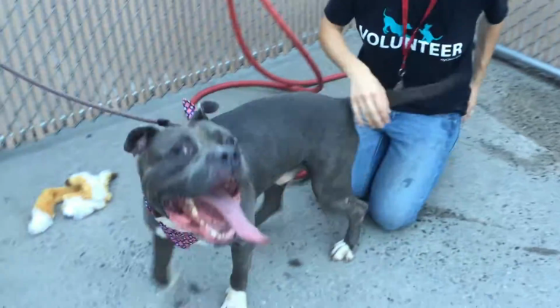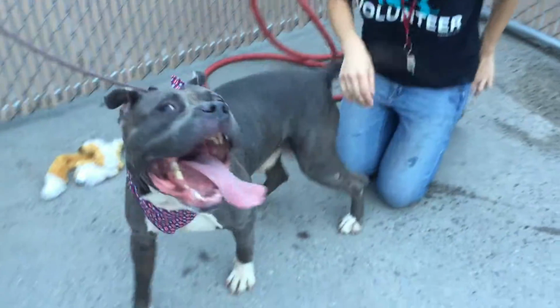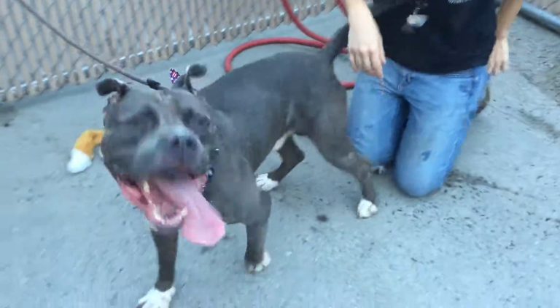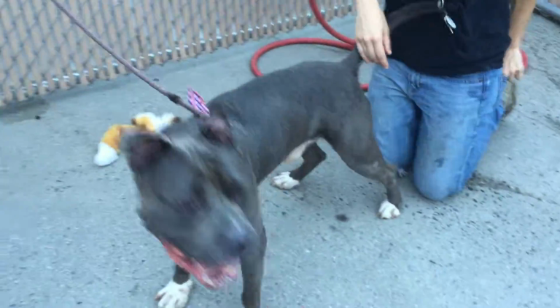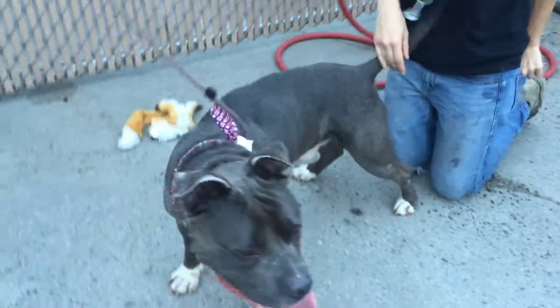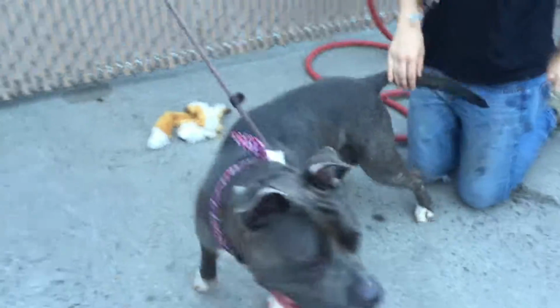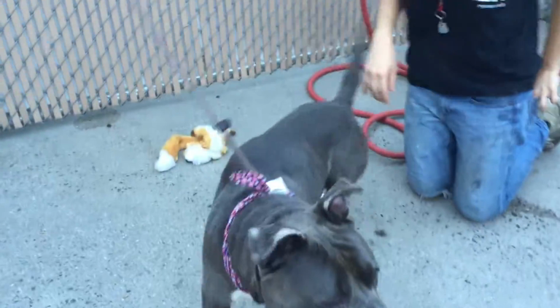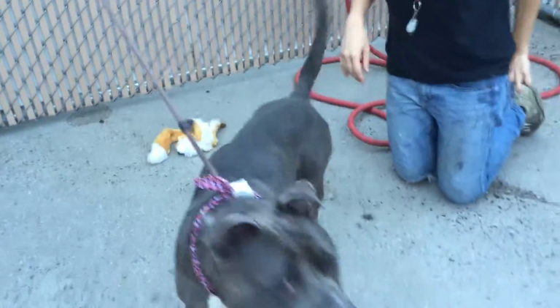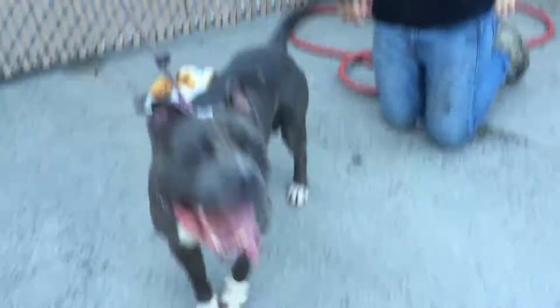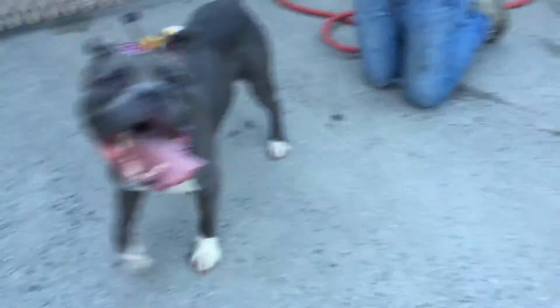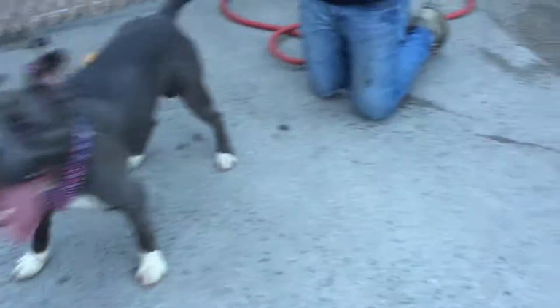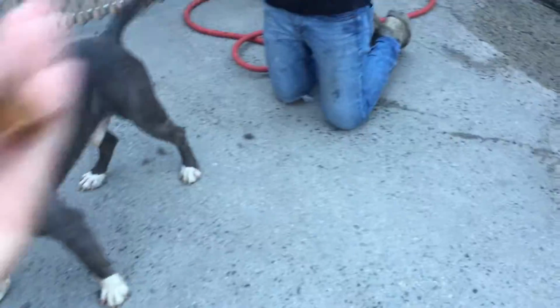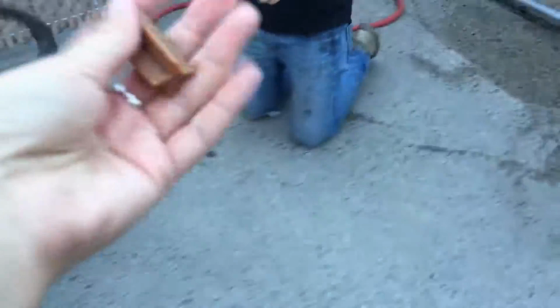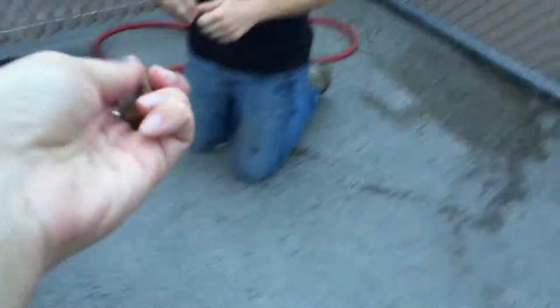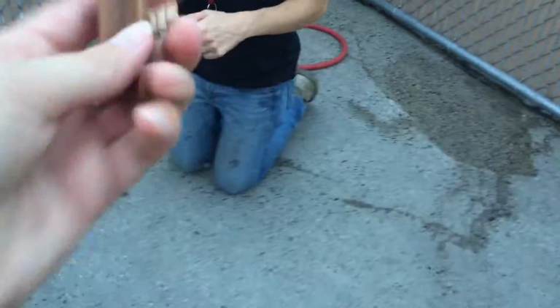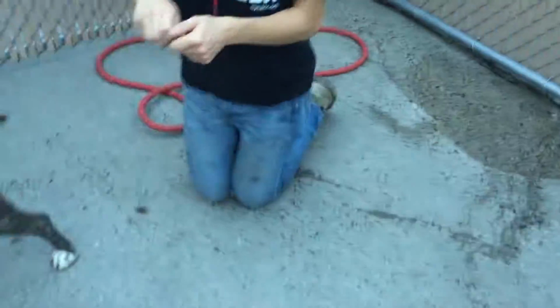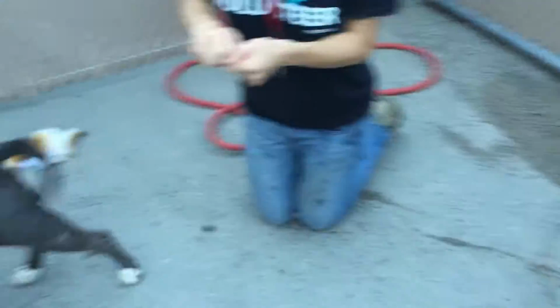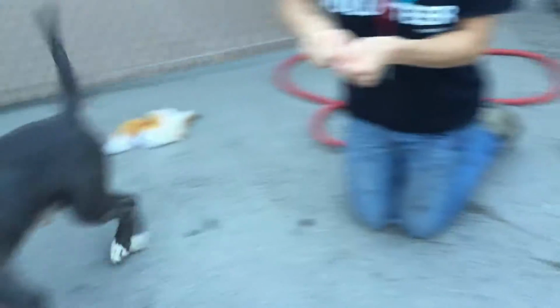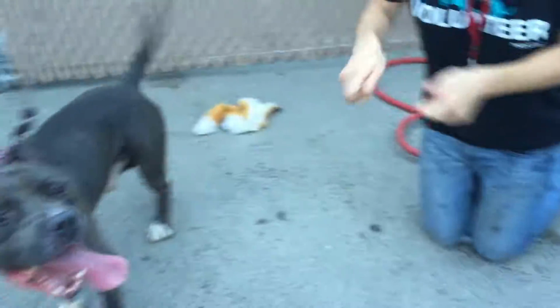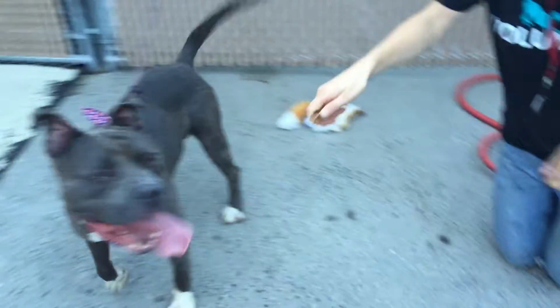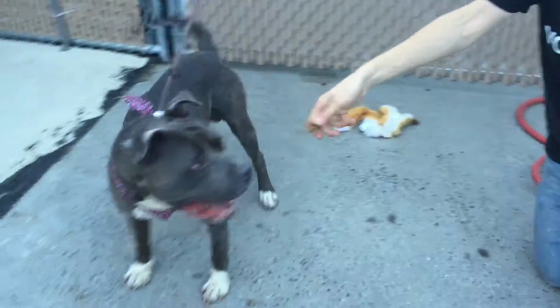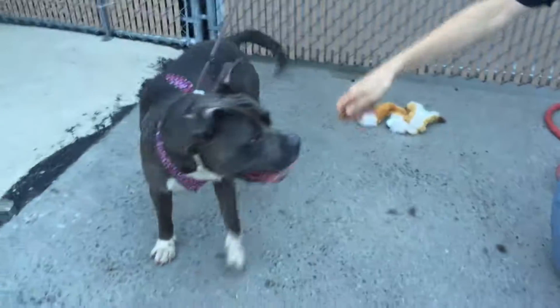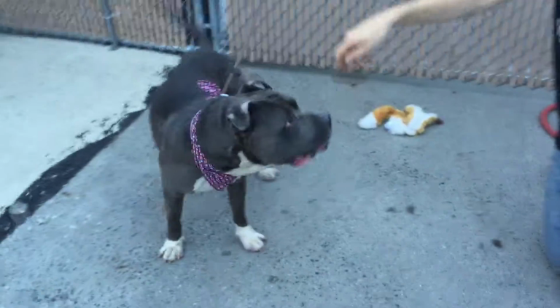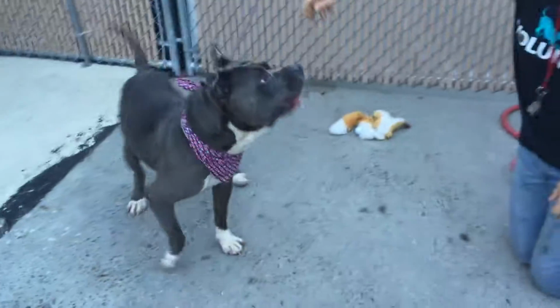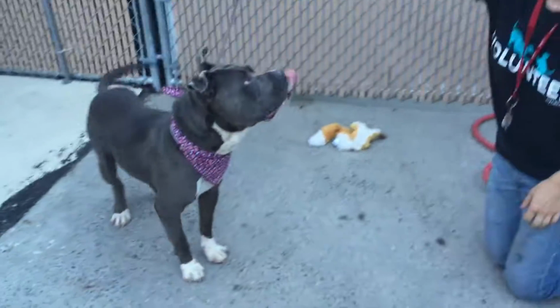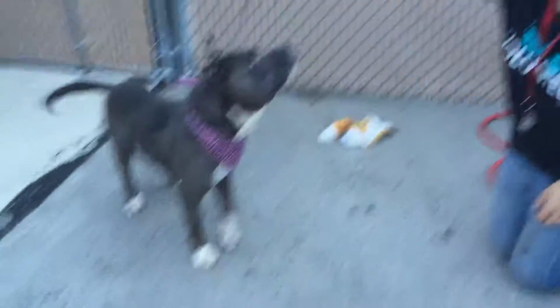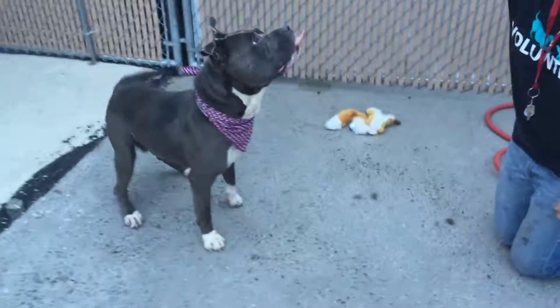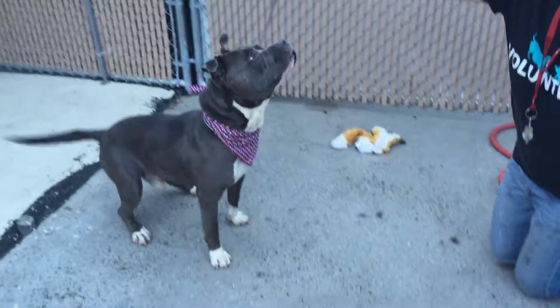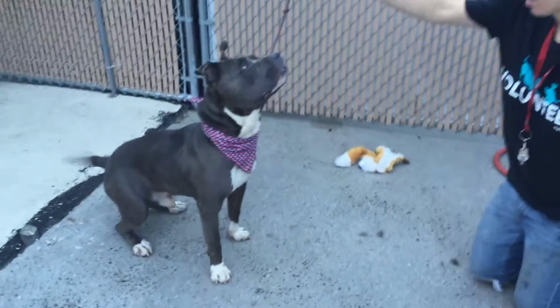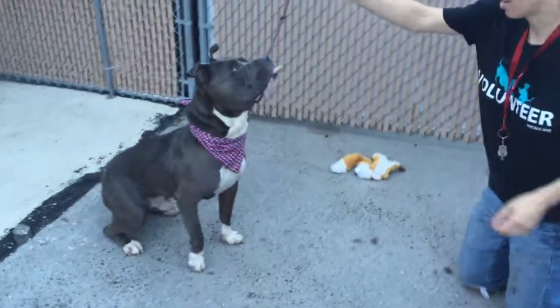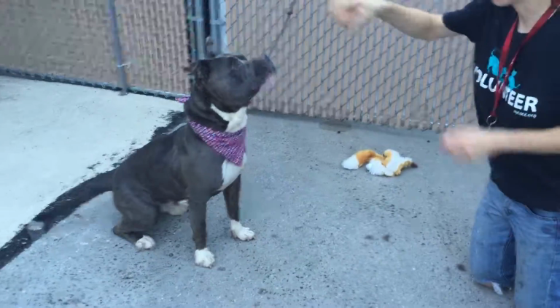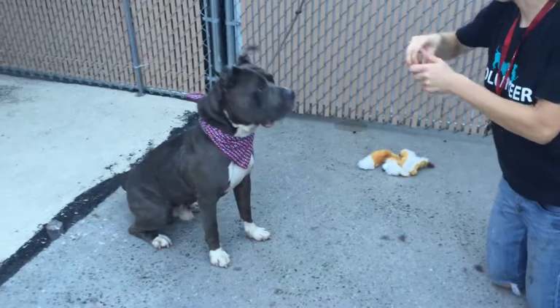Do you want to show your tricks? Show your tricks here. Look, buddy, look. Sit. Good boy.